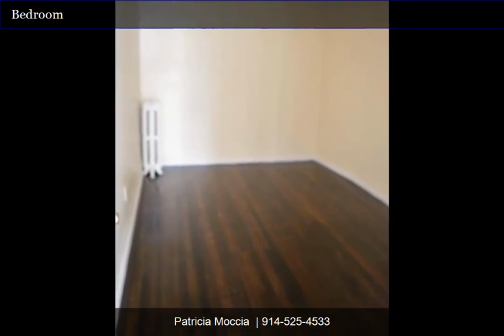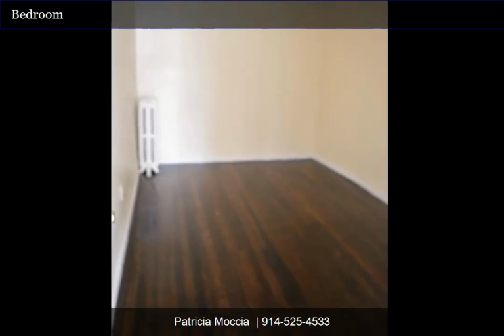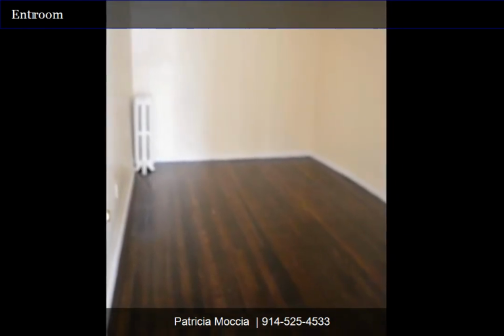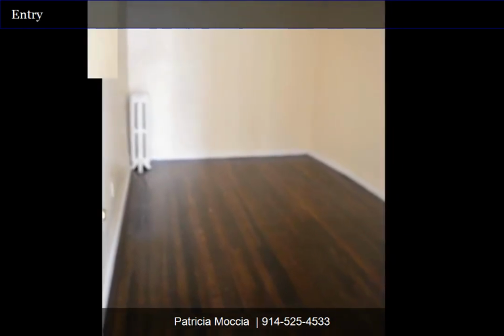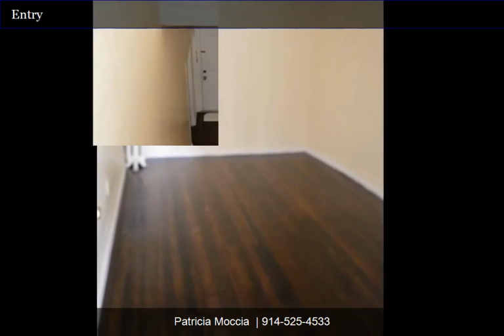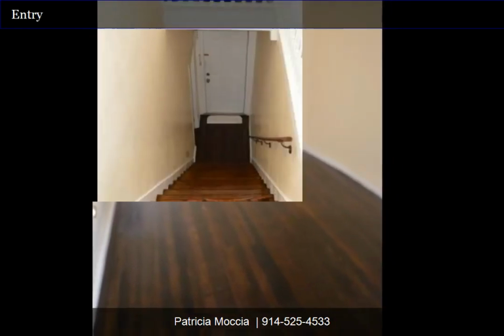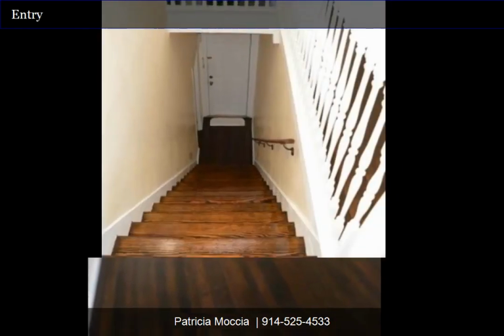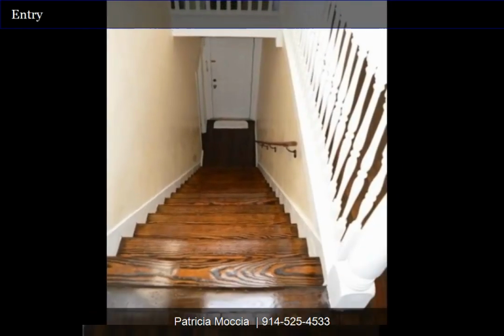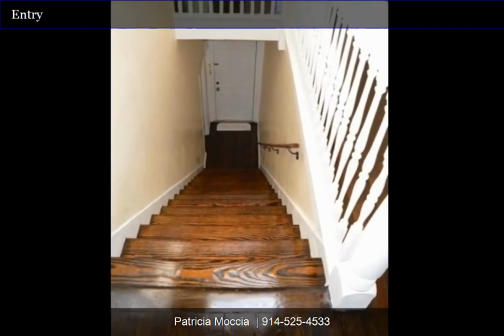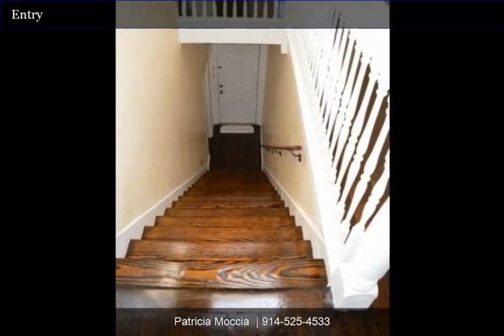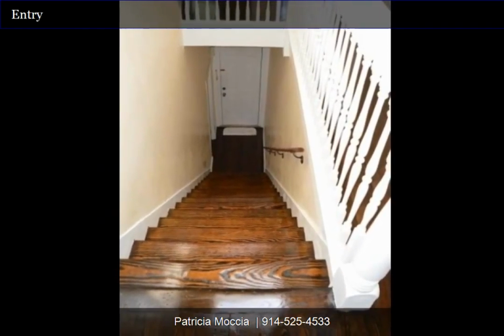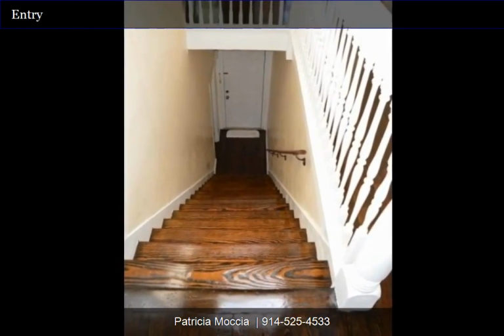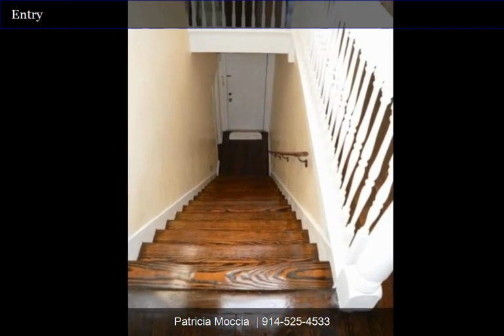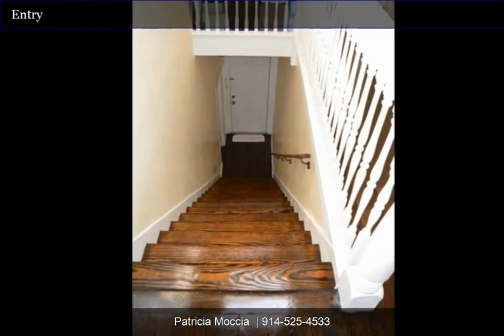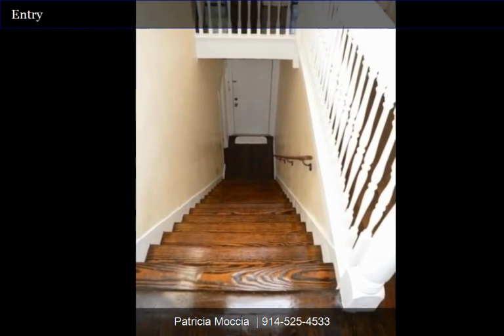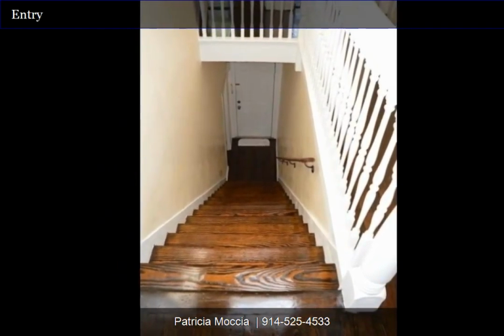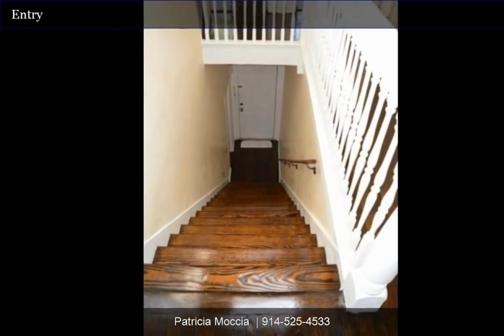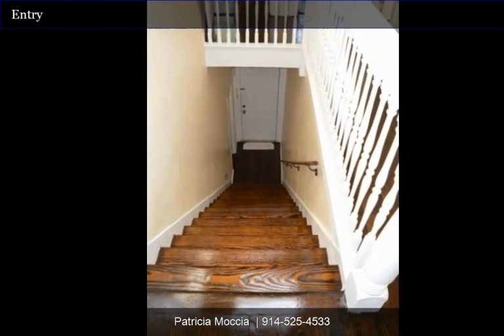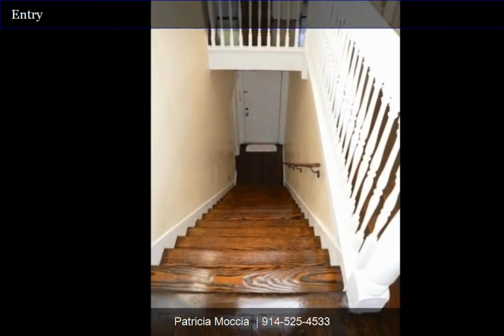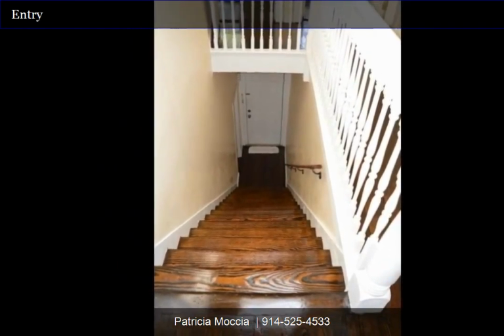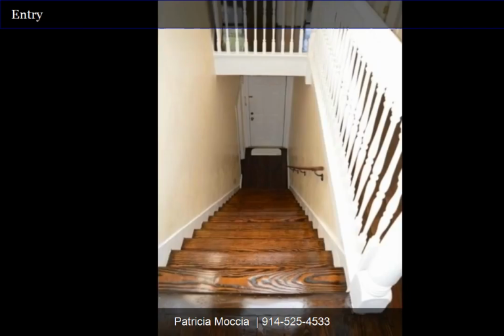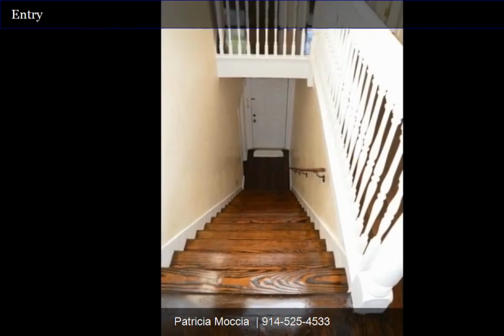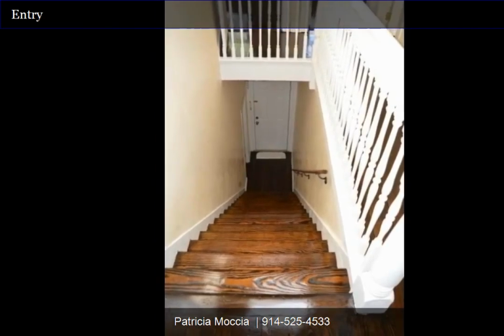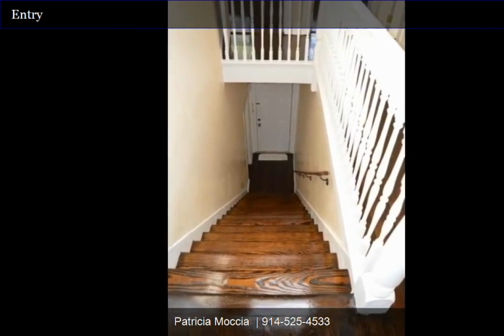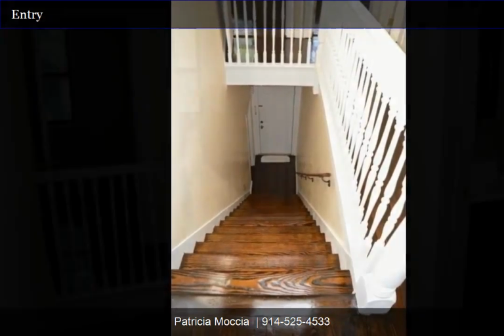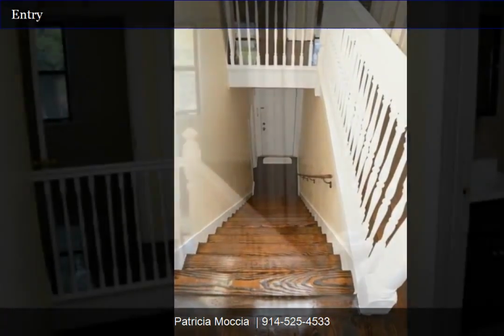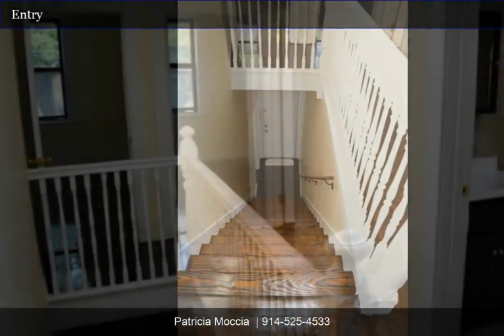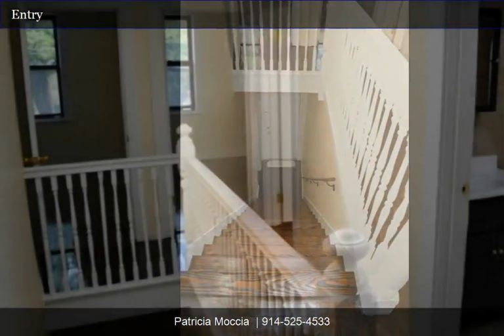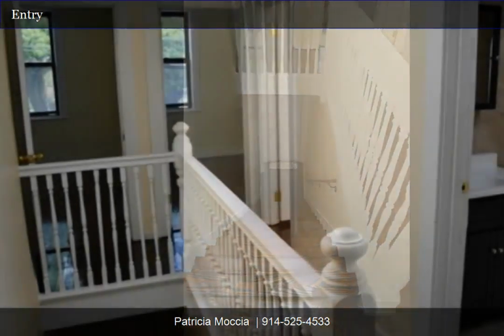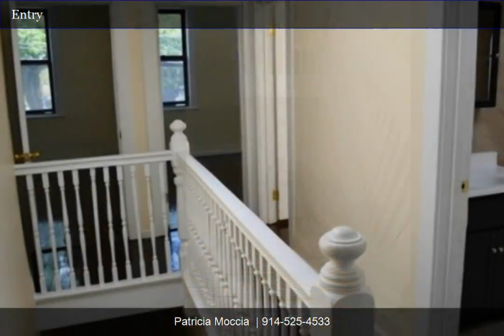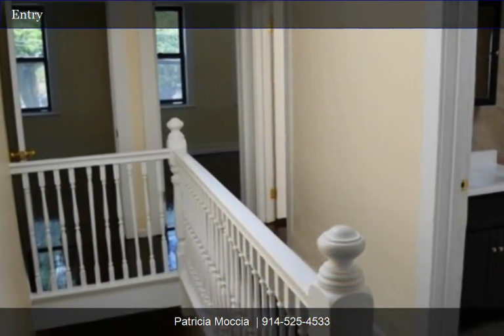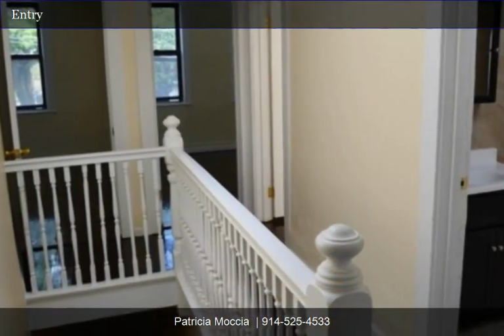Front door entry. Another view of the entry.